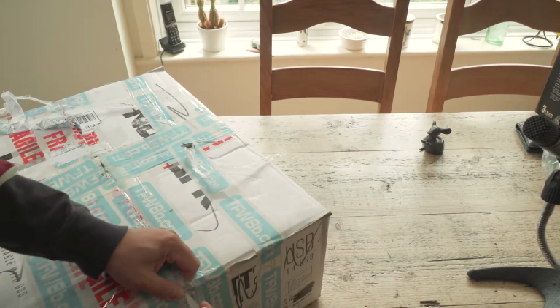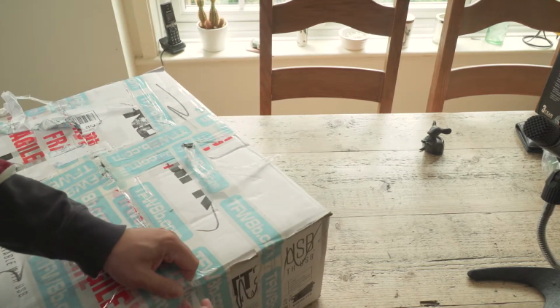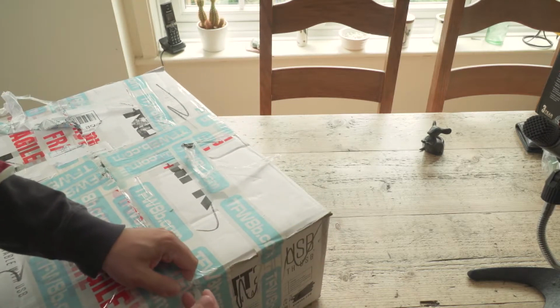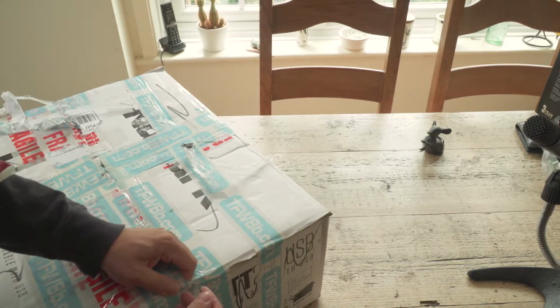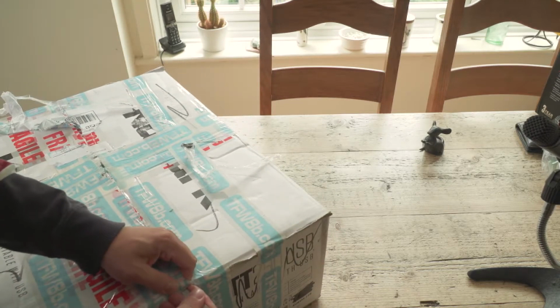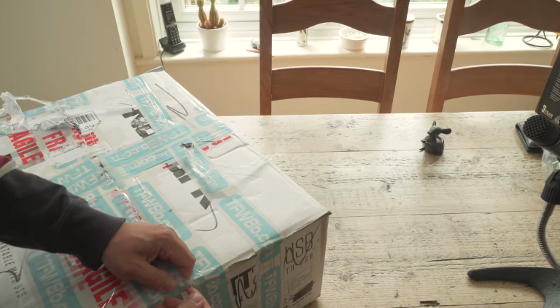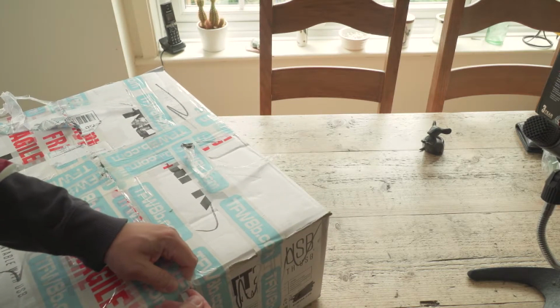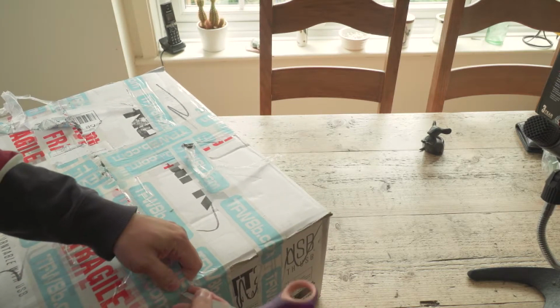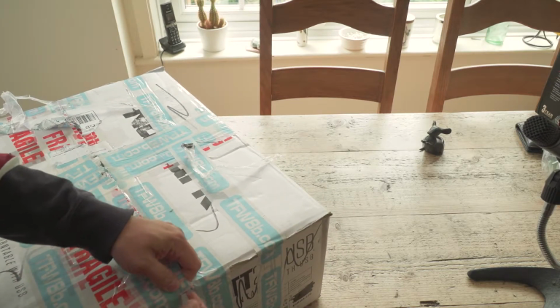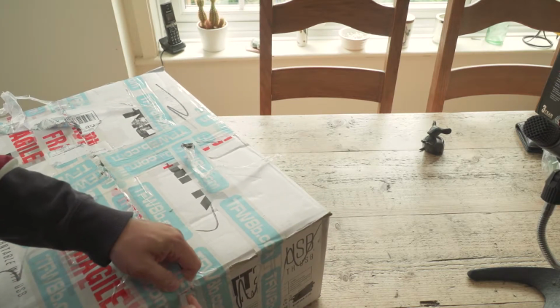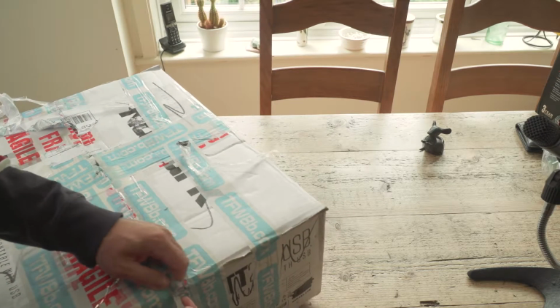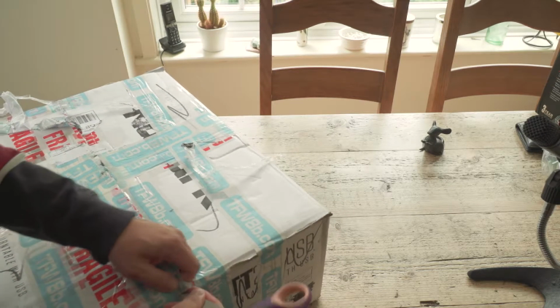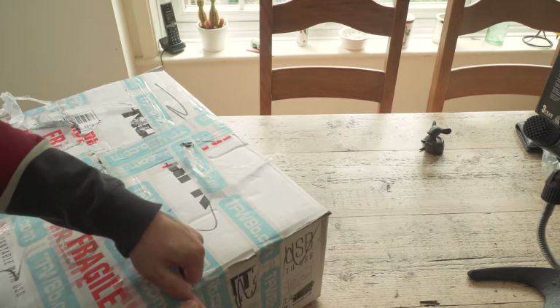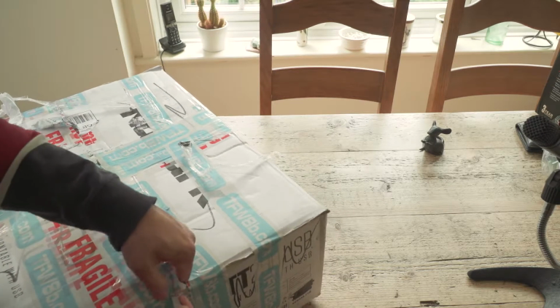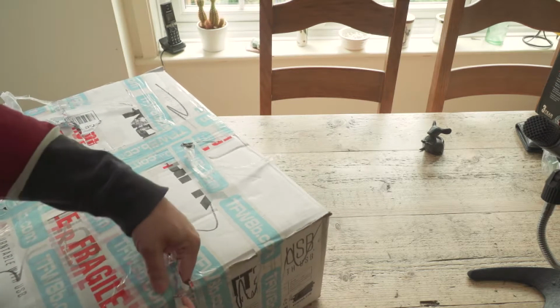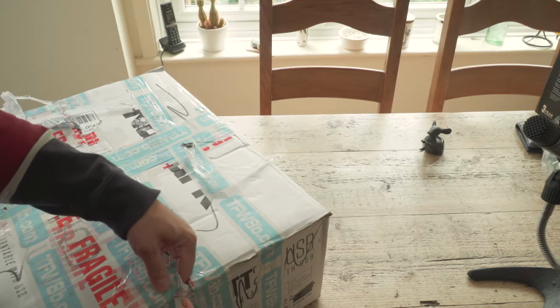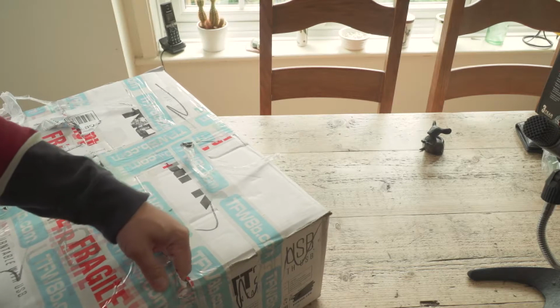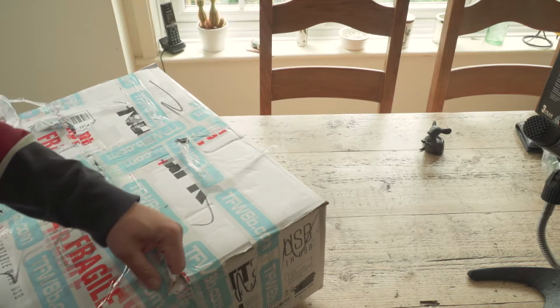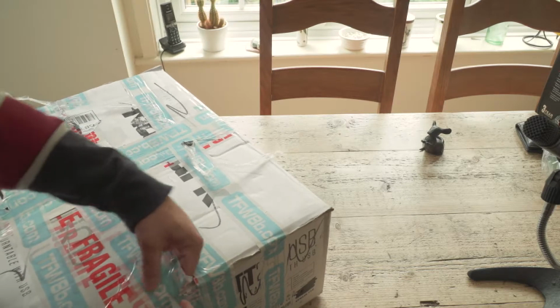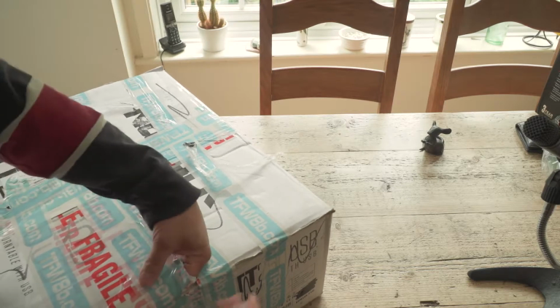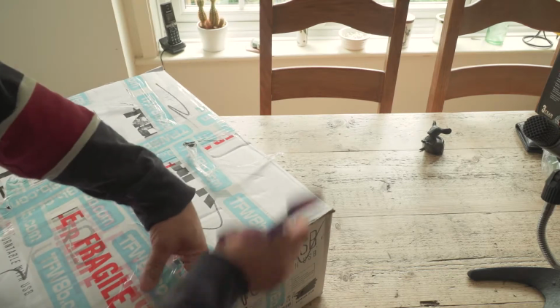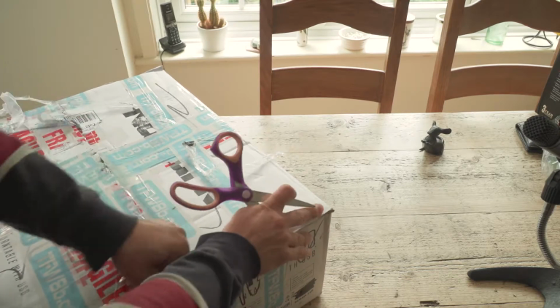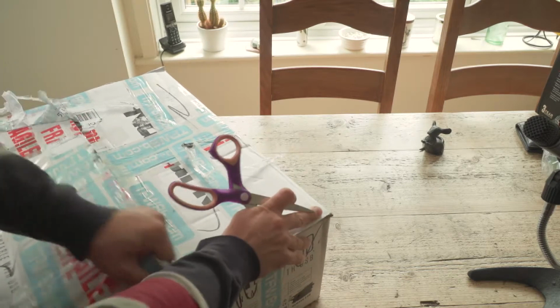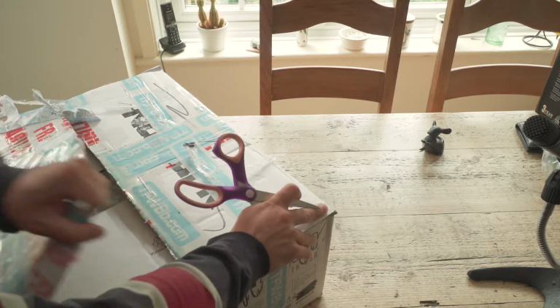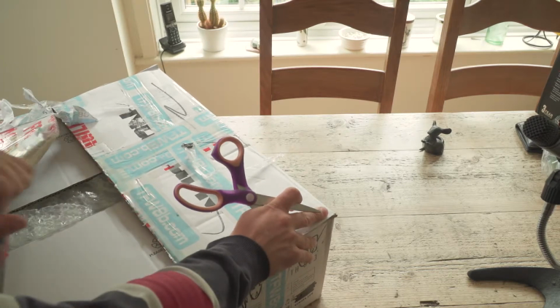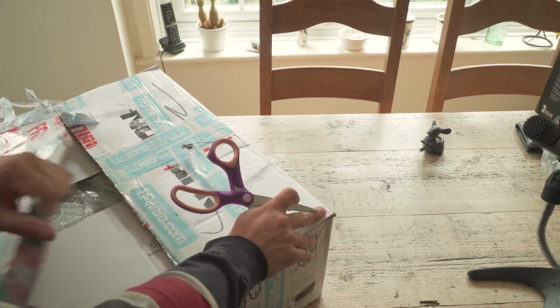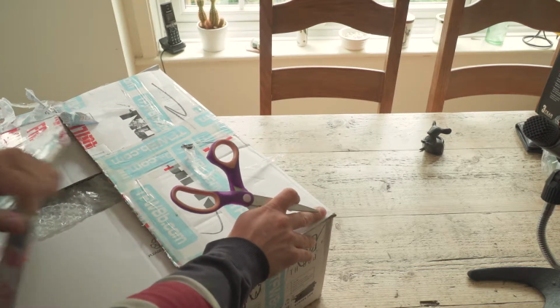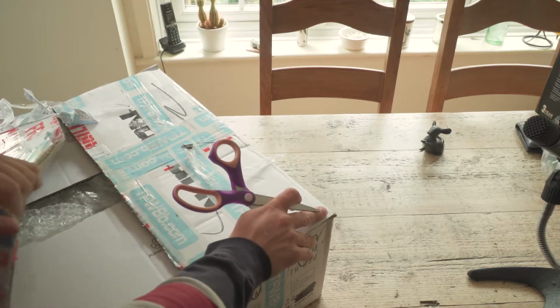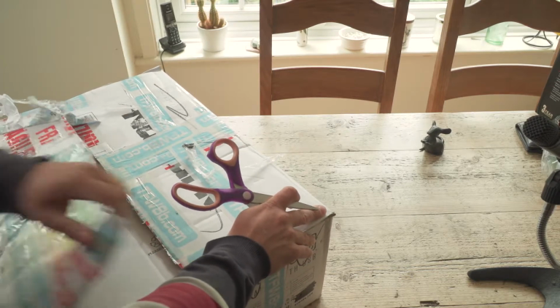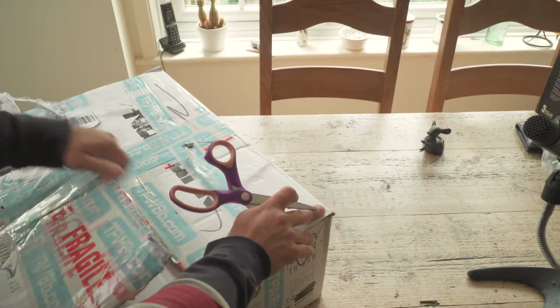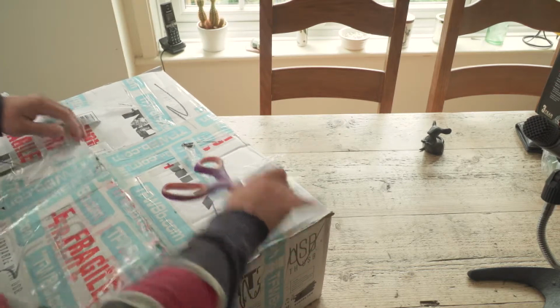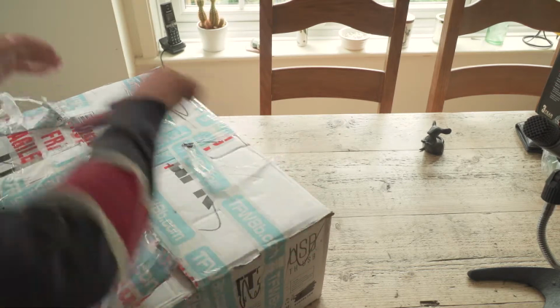BV-block never seems to have these problems opening boxes. I just need more practice.